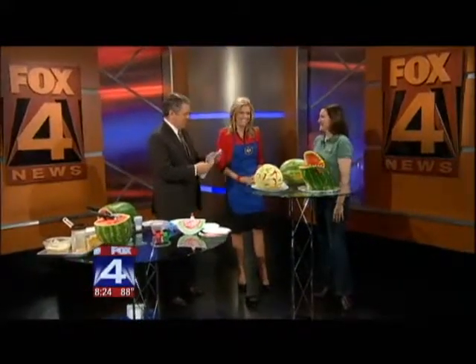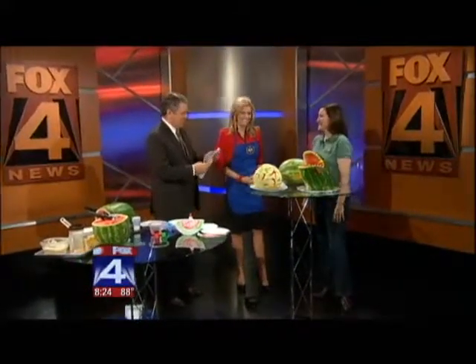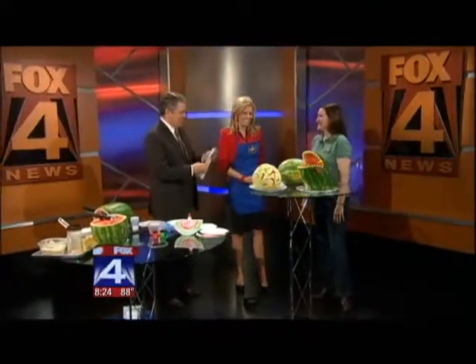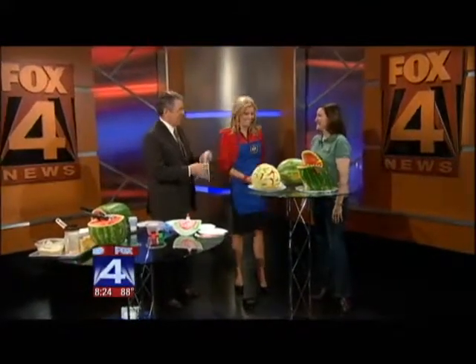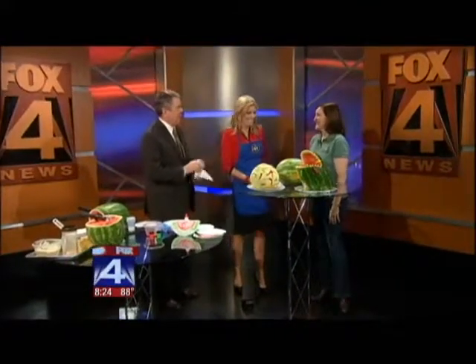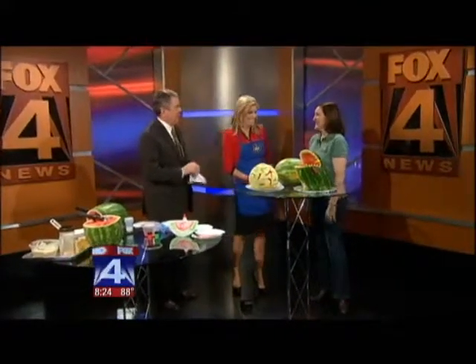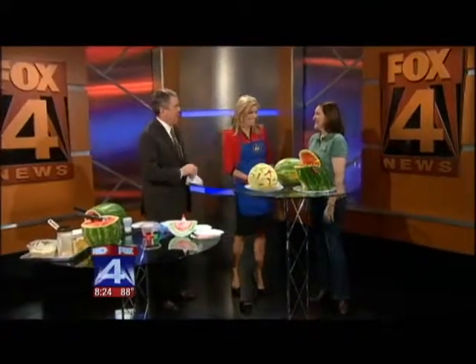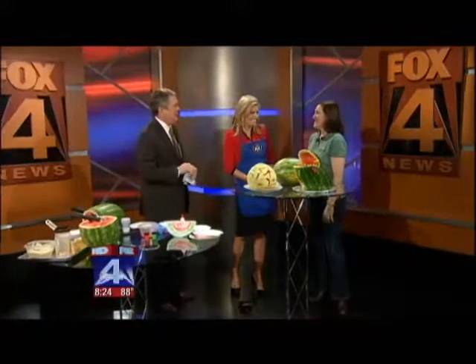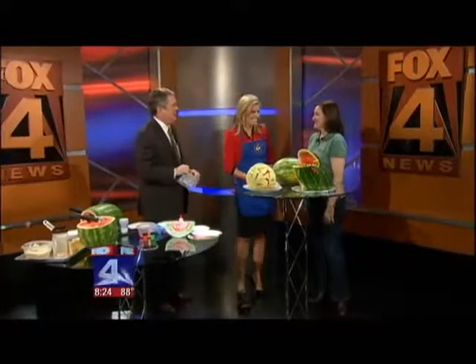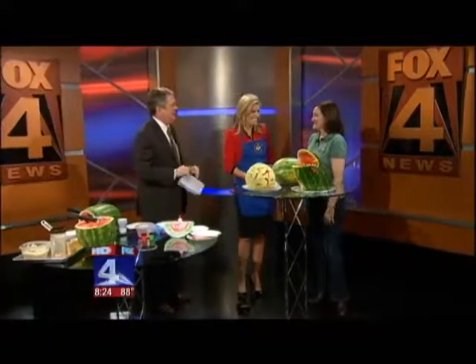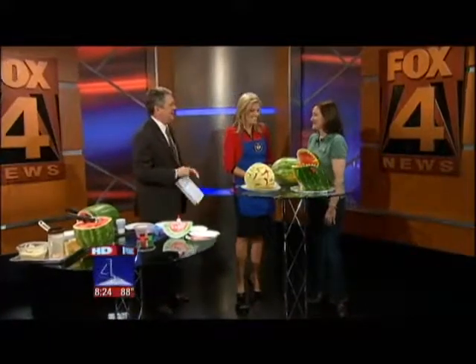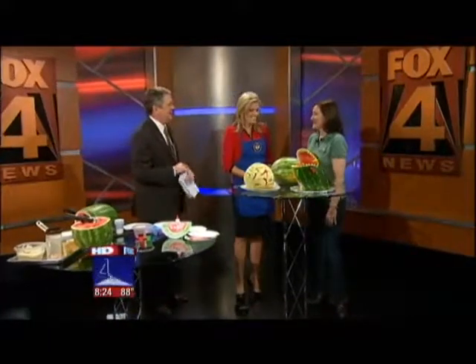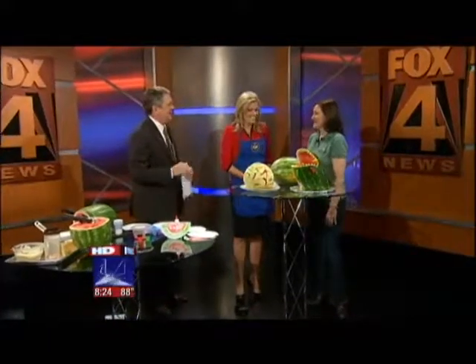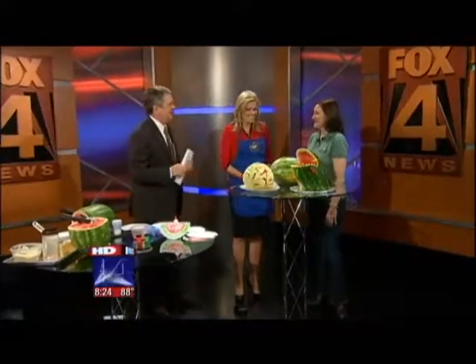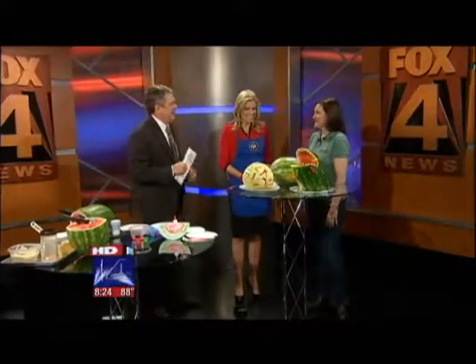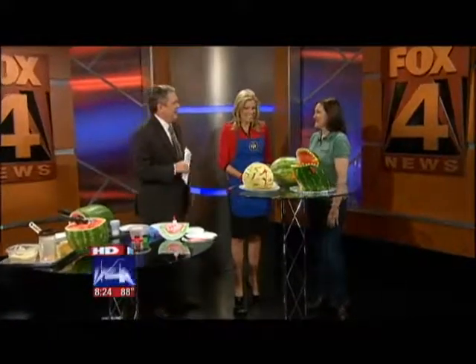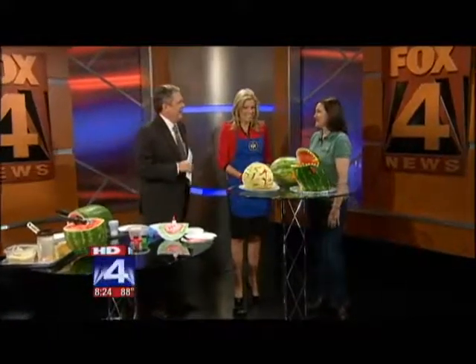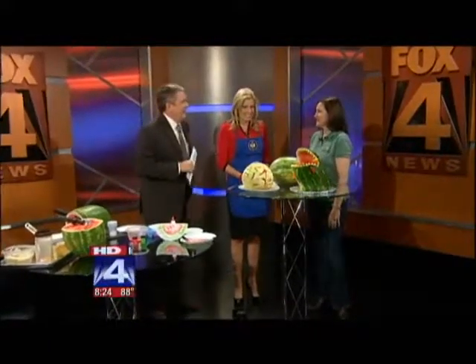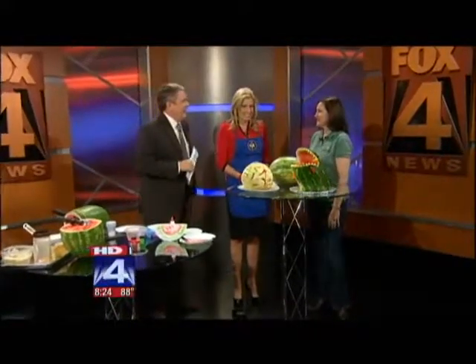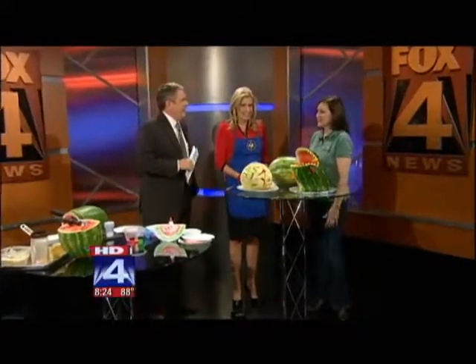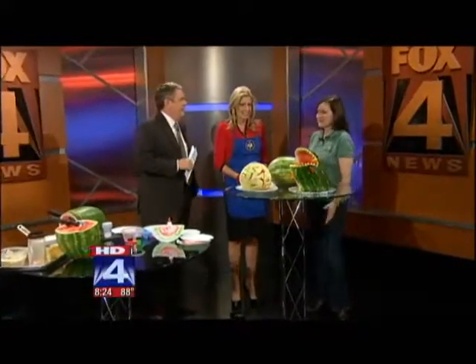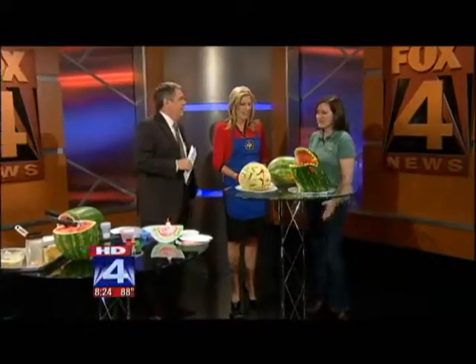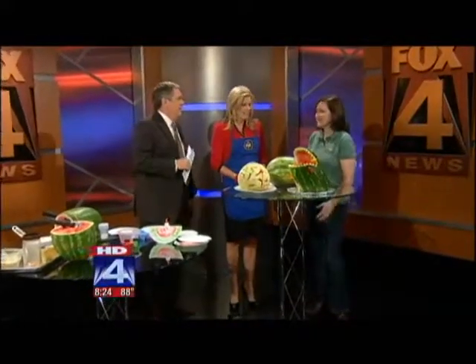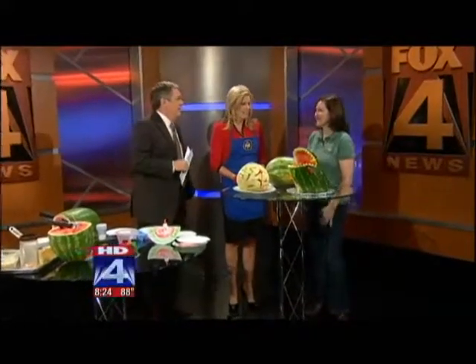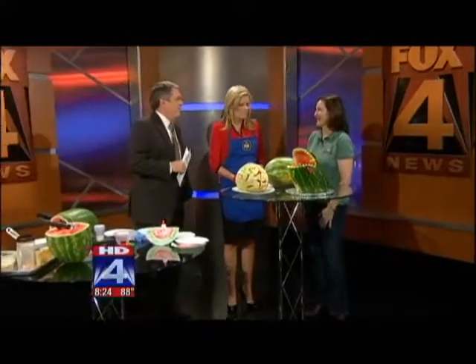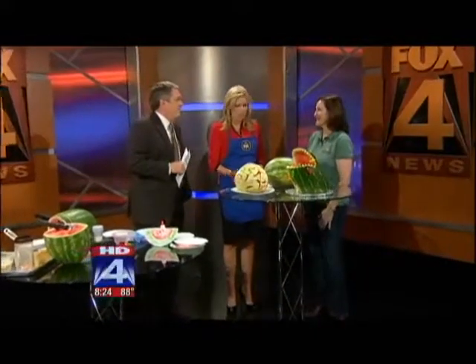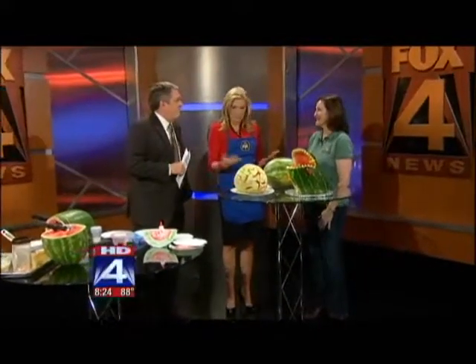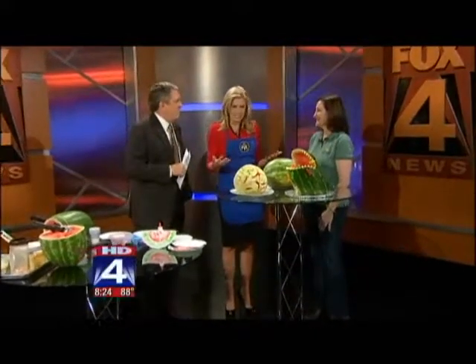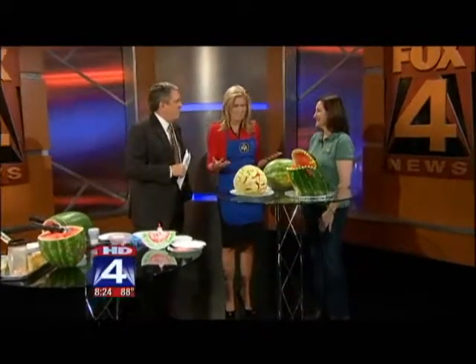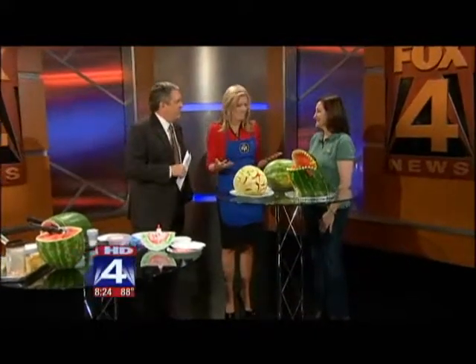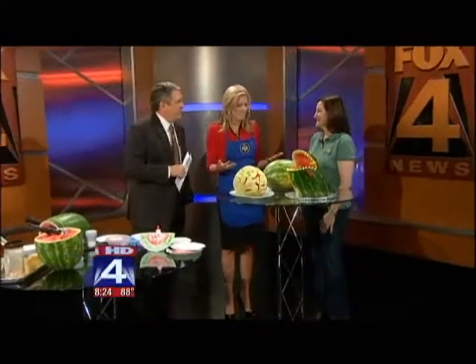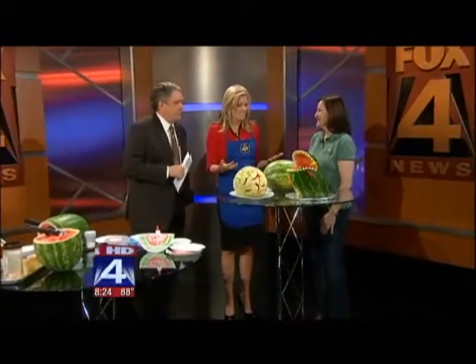Delightful to see you again. Nice to be here again, thanks for having me. Celebrate Watermelon Day — Watermelon Day! Who knew?